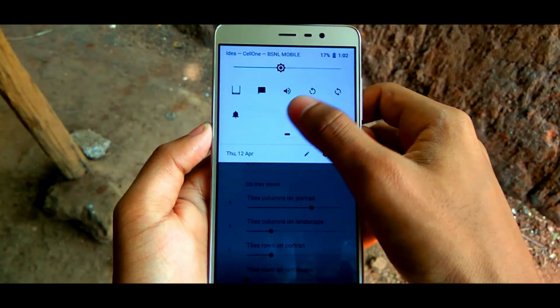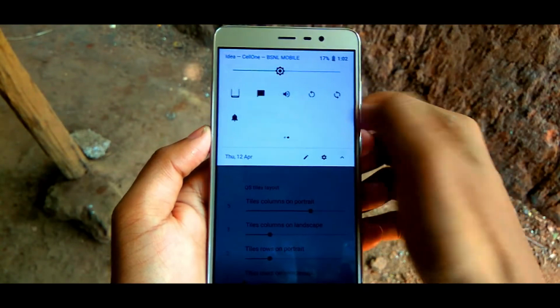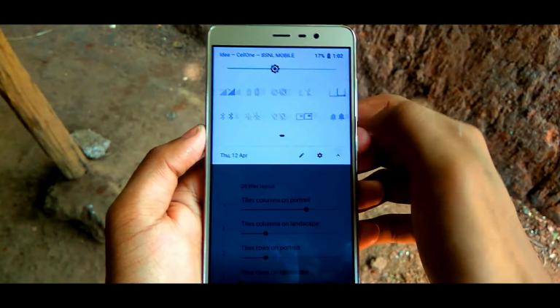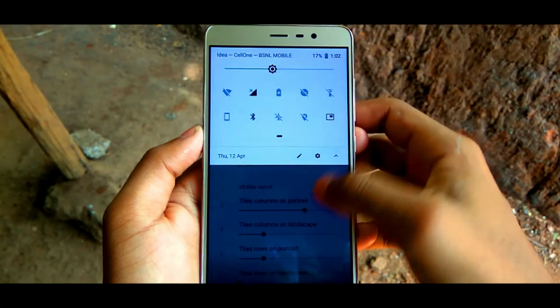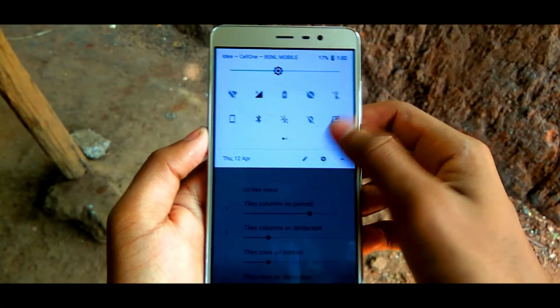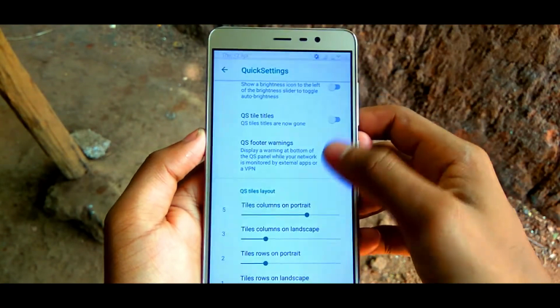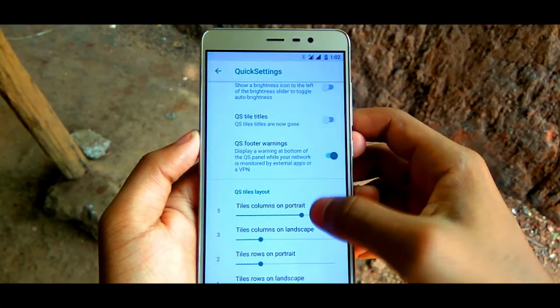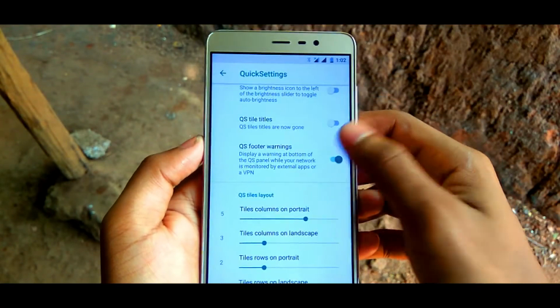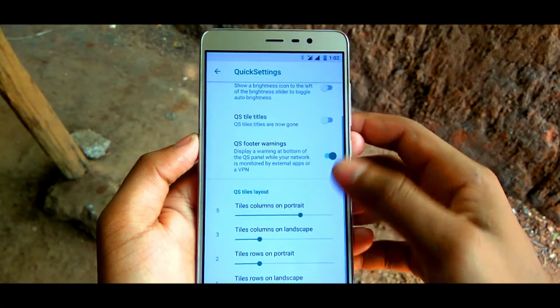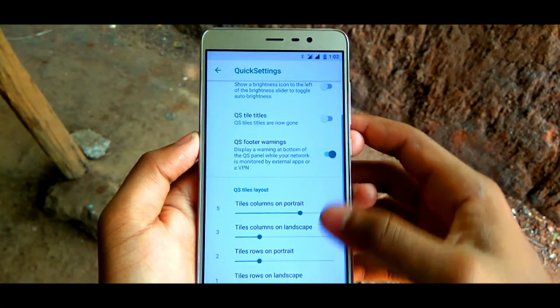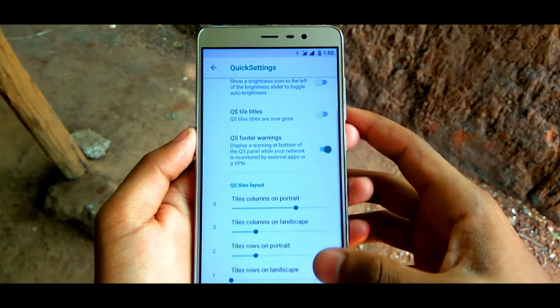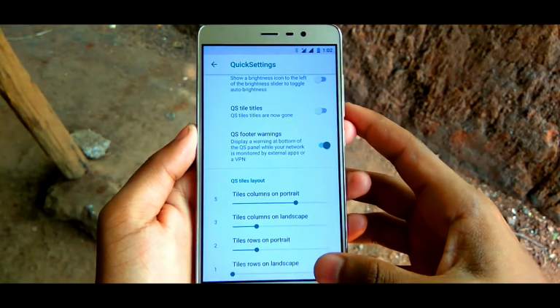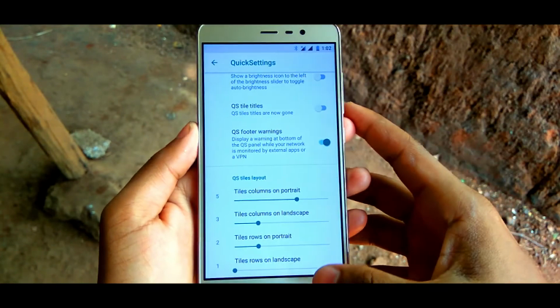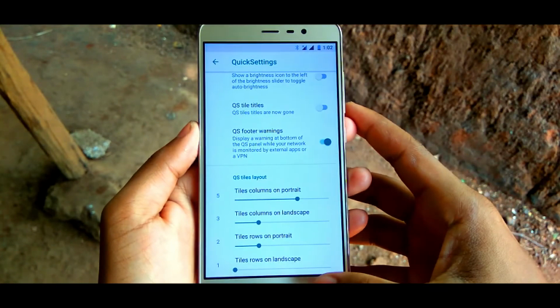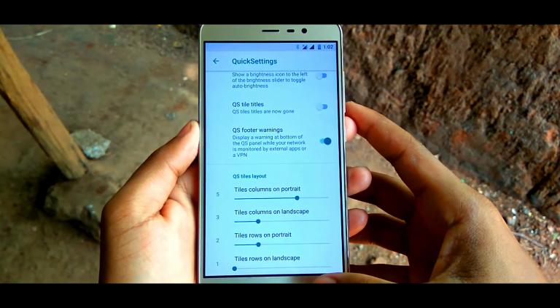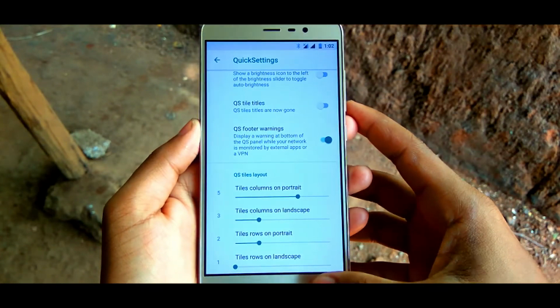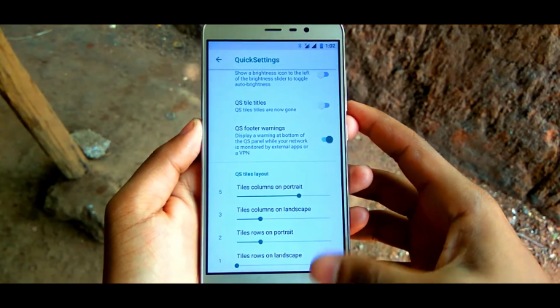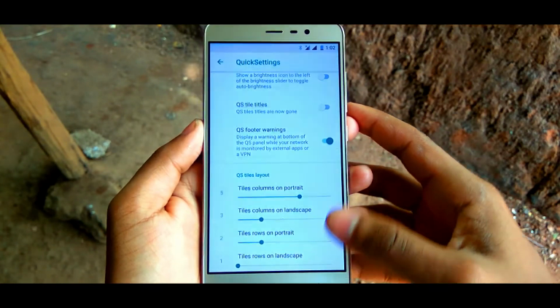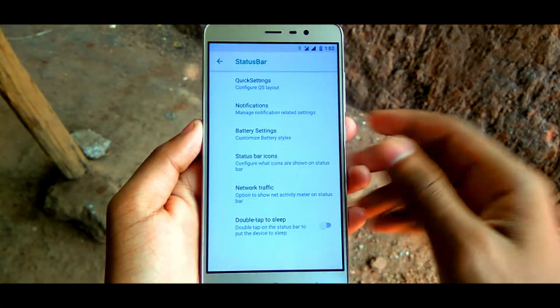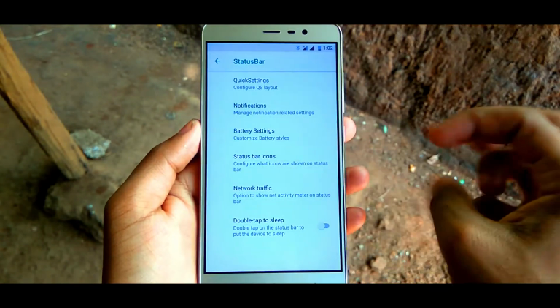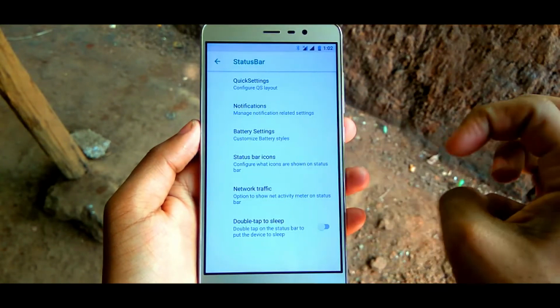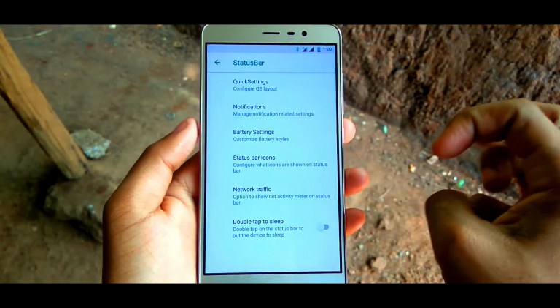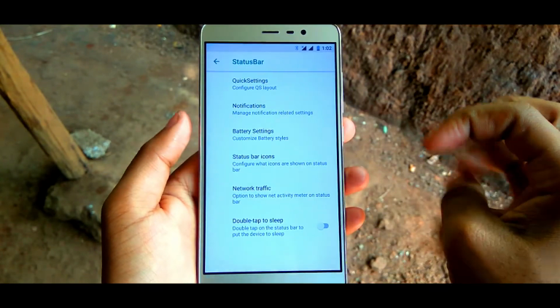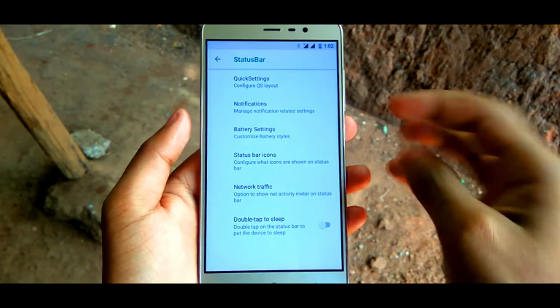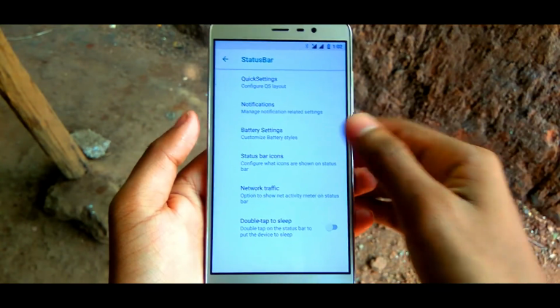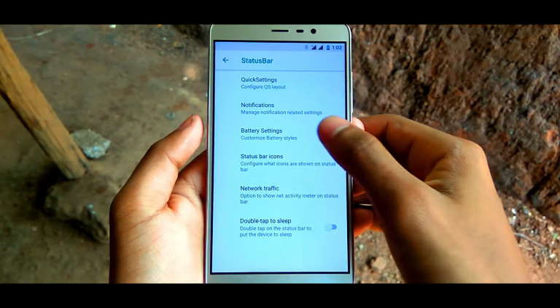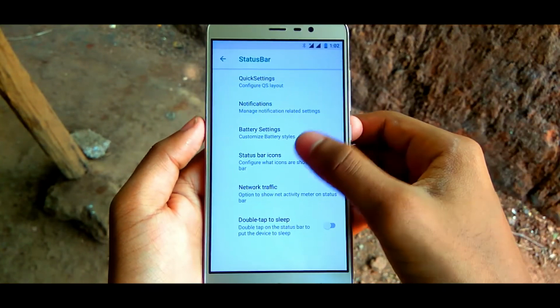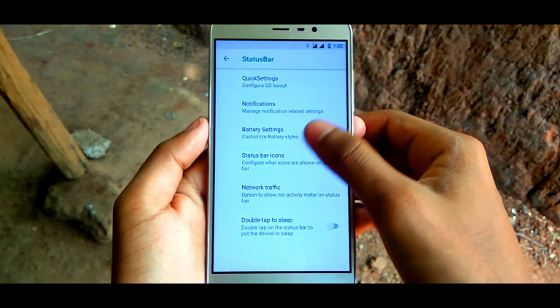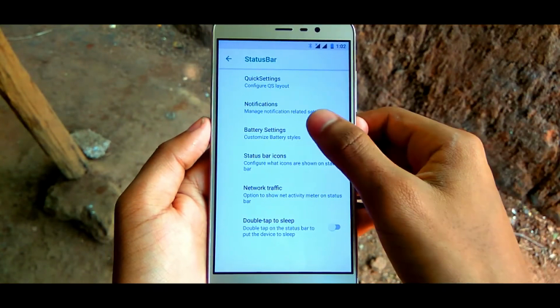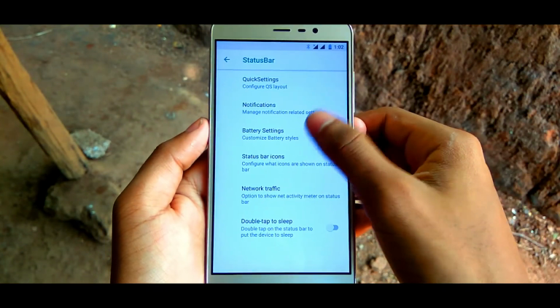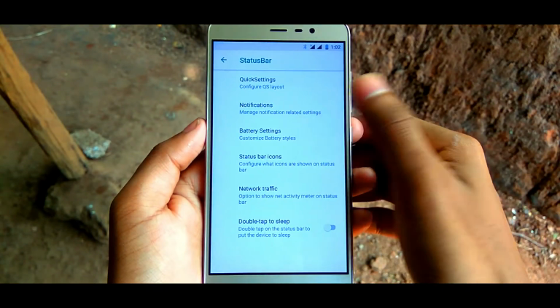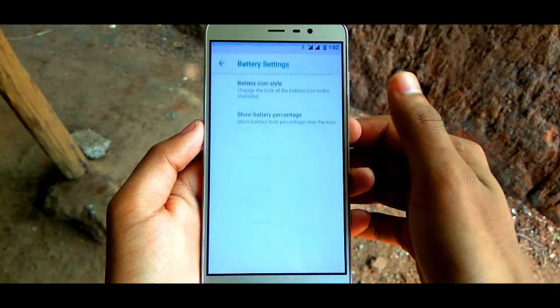The camera is also outstanding in this ROM. You are getting 4K Ultra HD video recording.